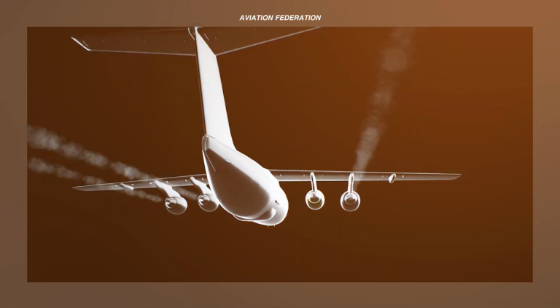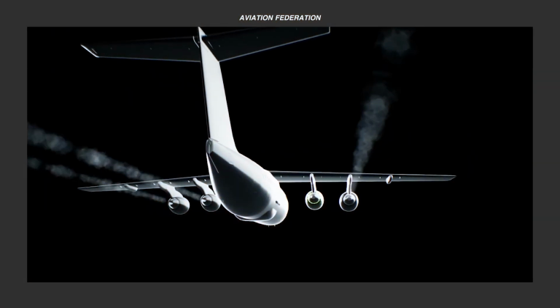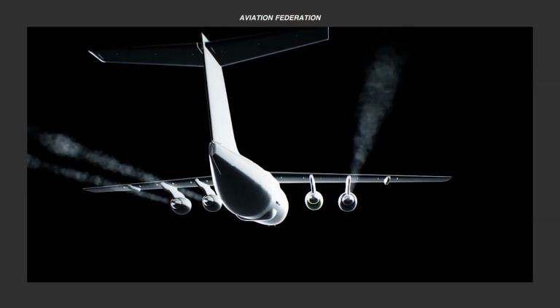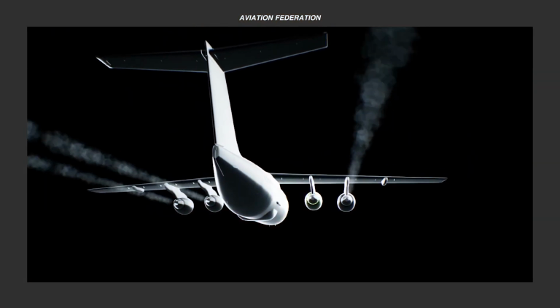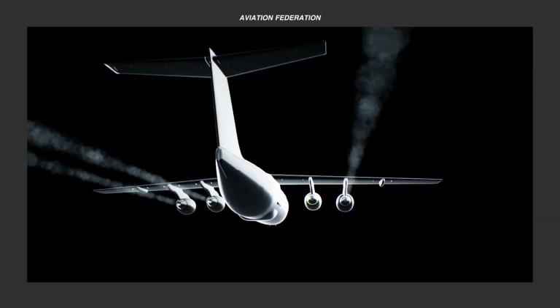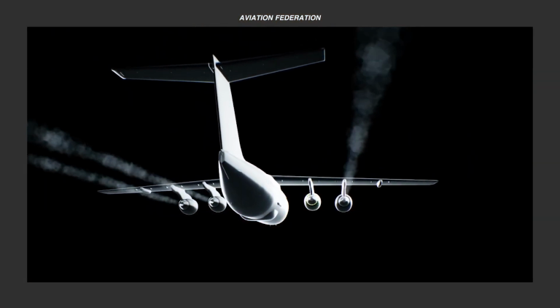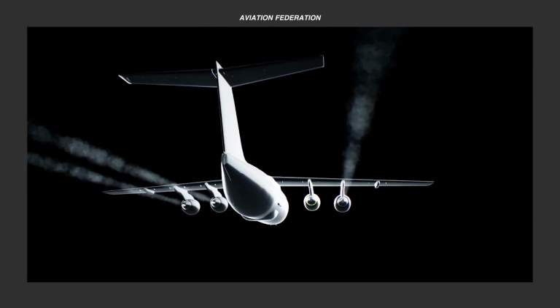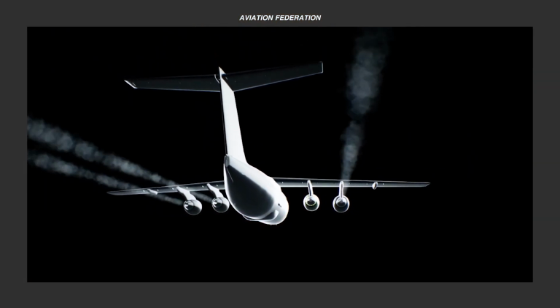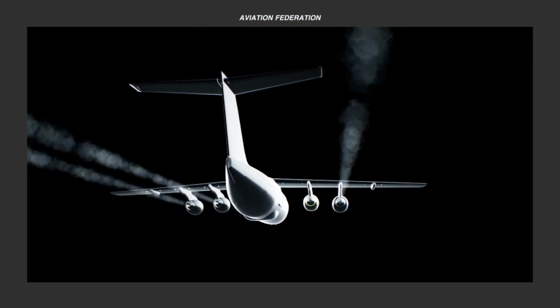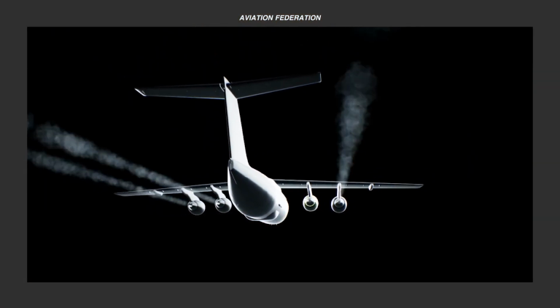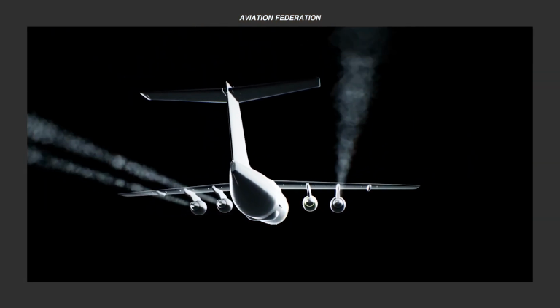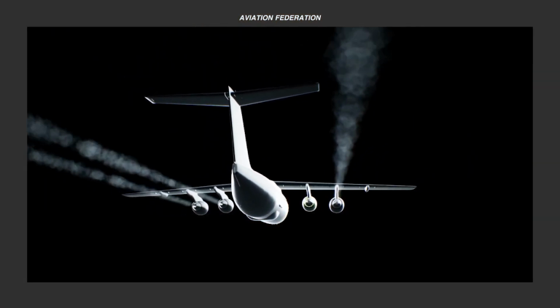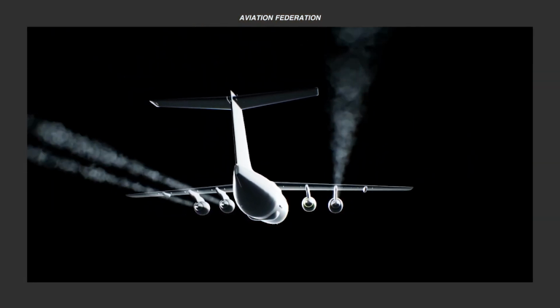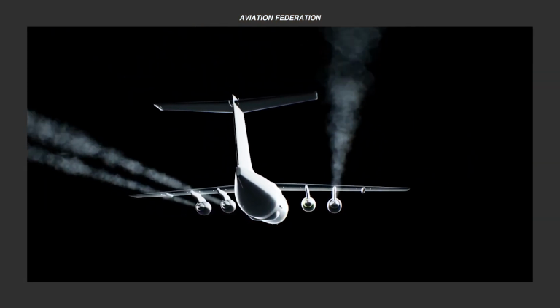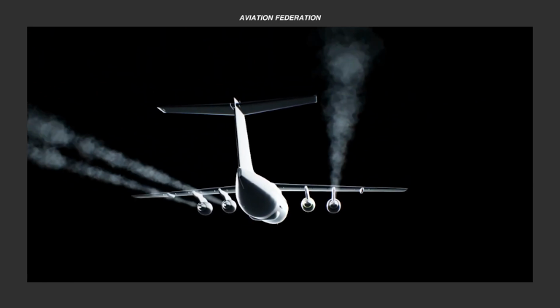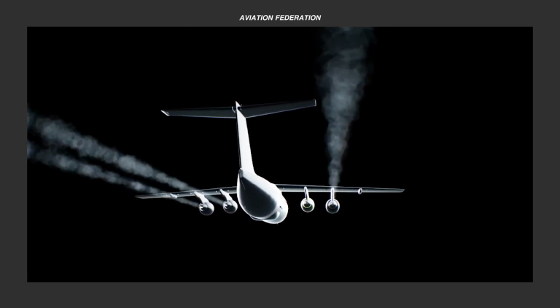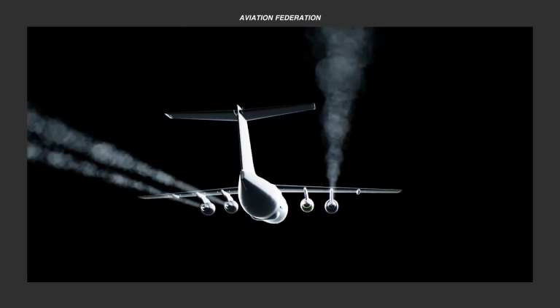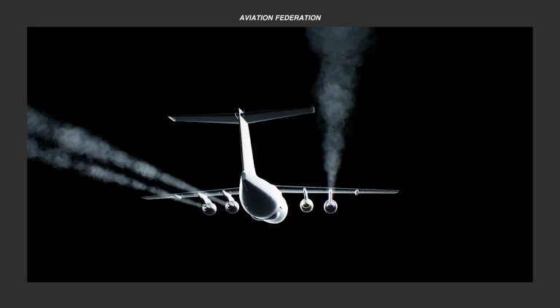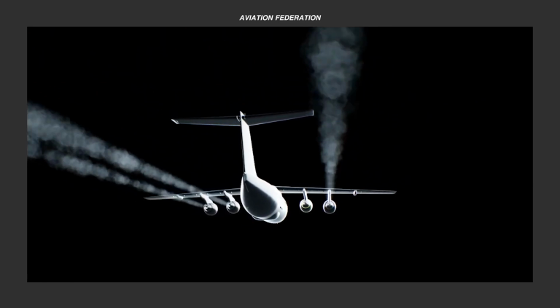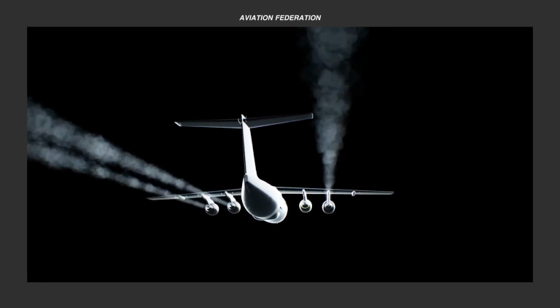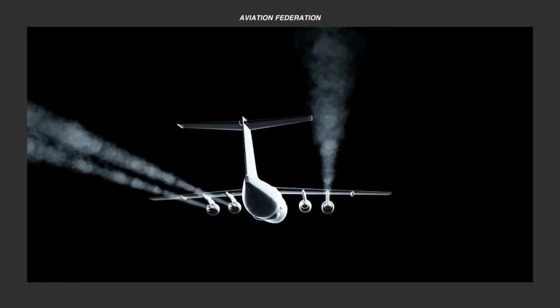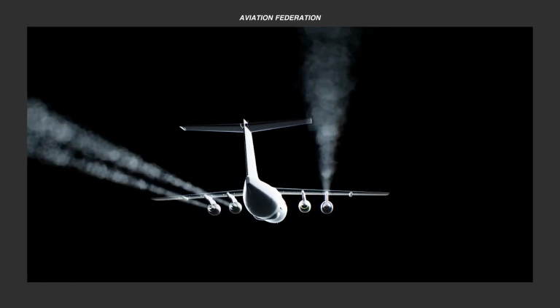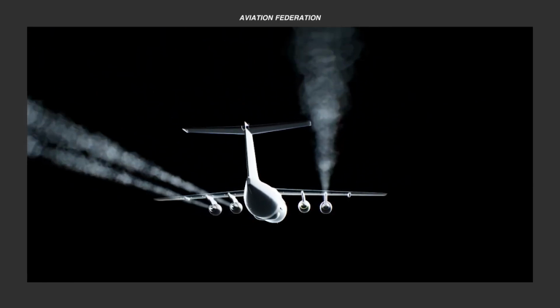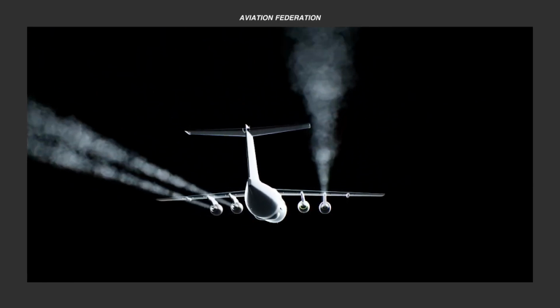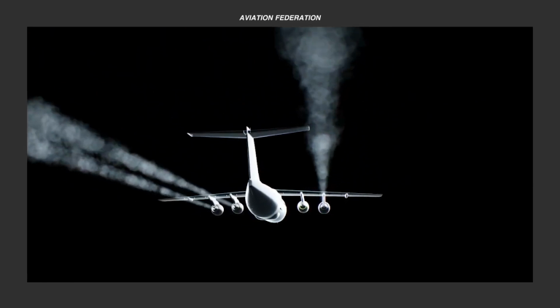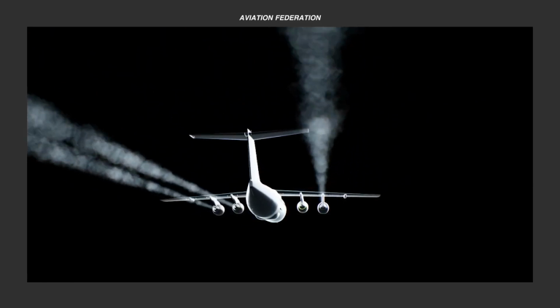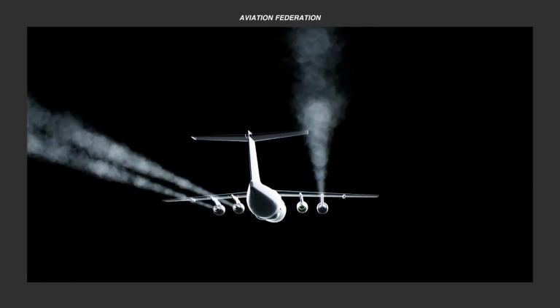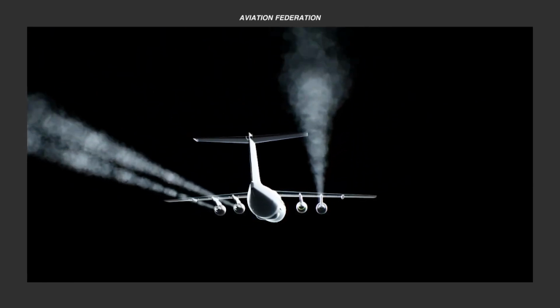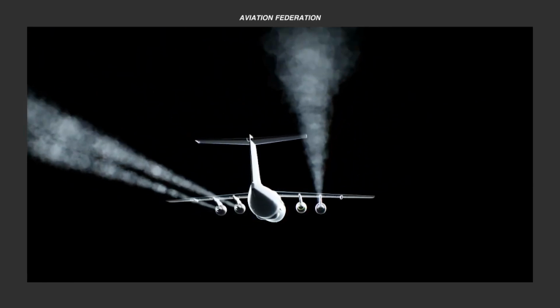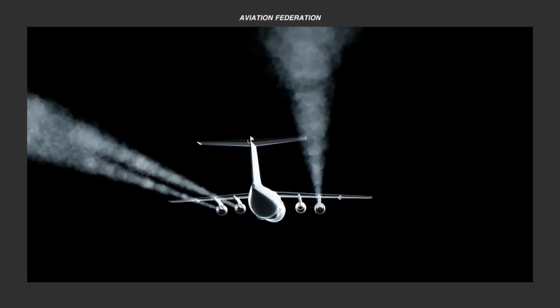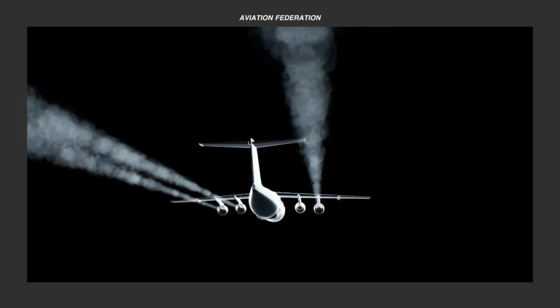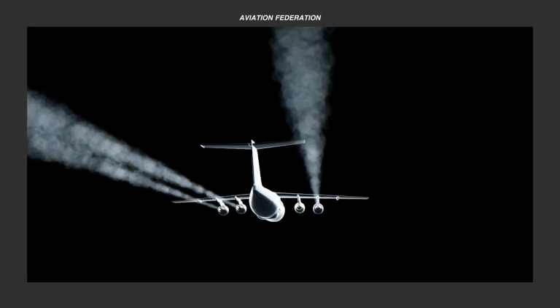Top 5 Leading Hybrid Electric Aircraft, Part 1.